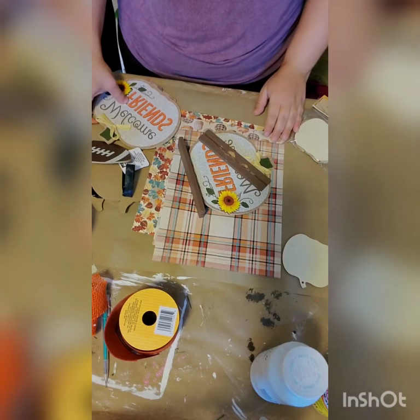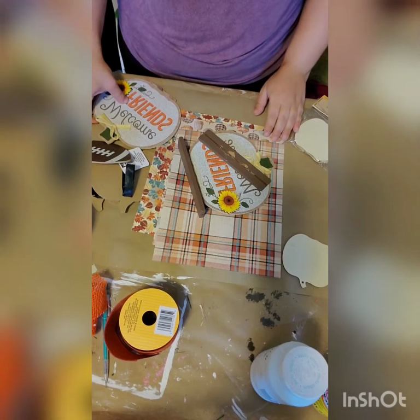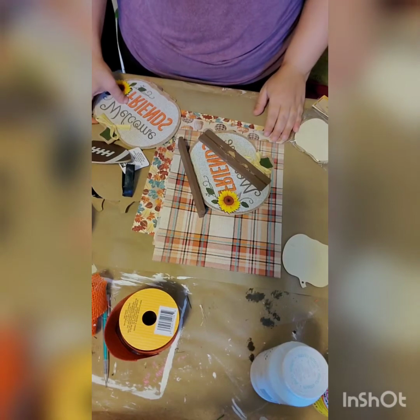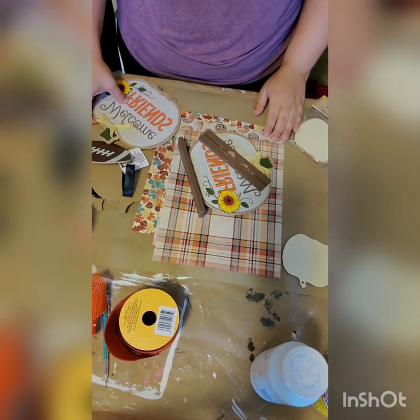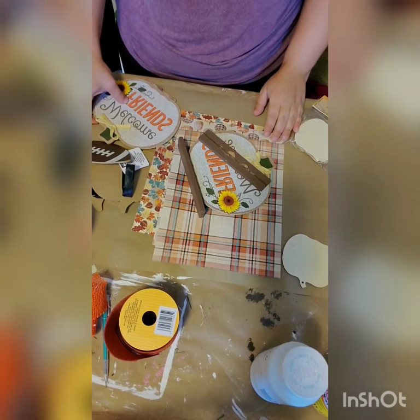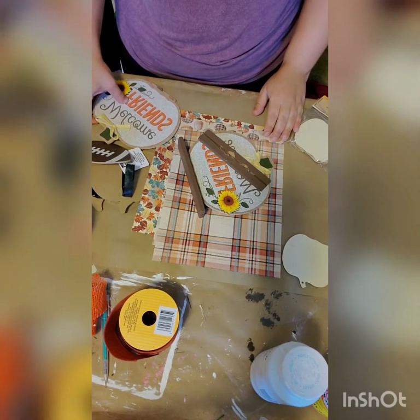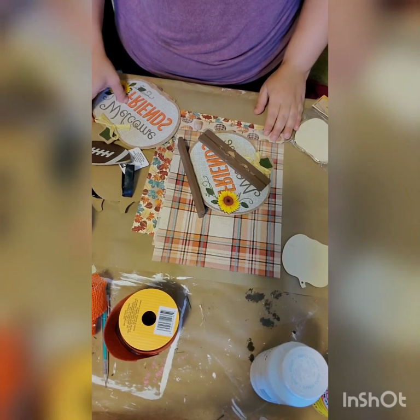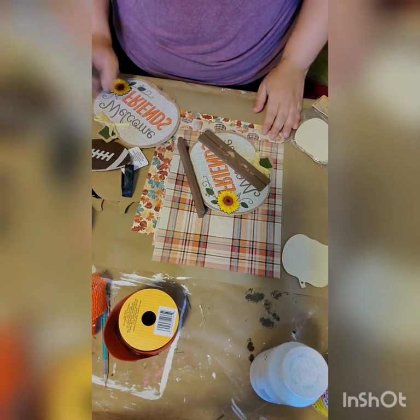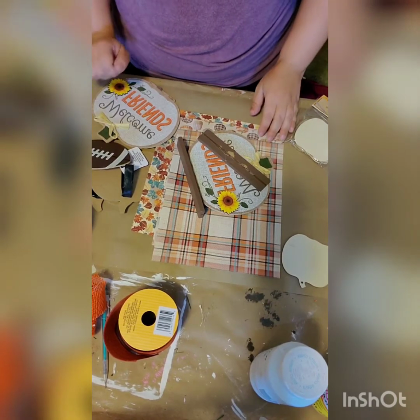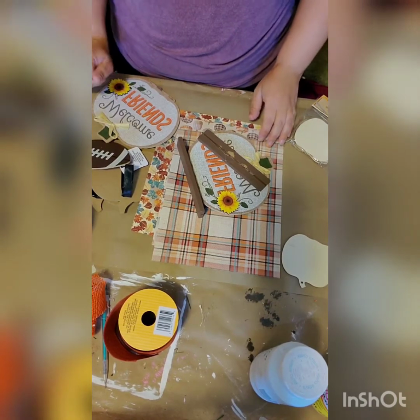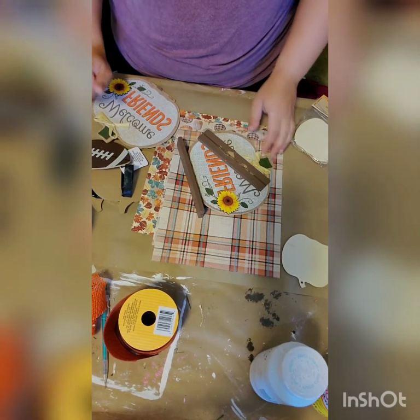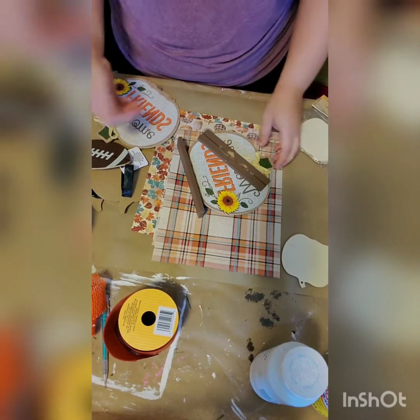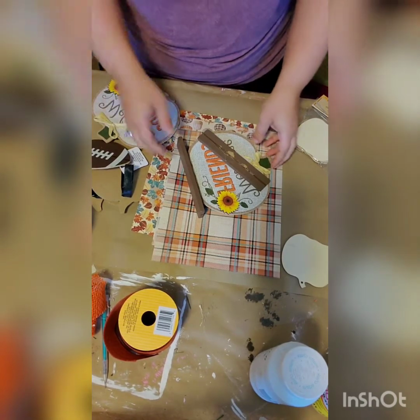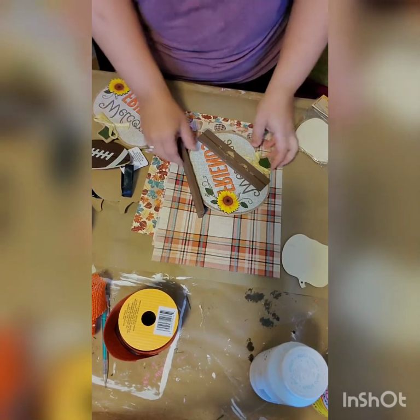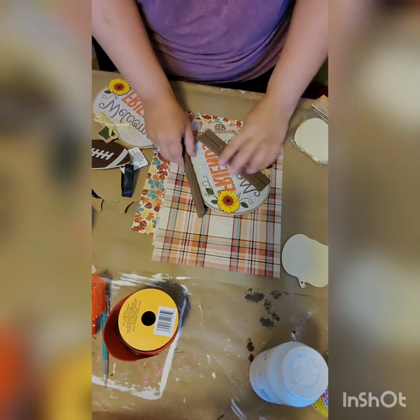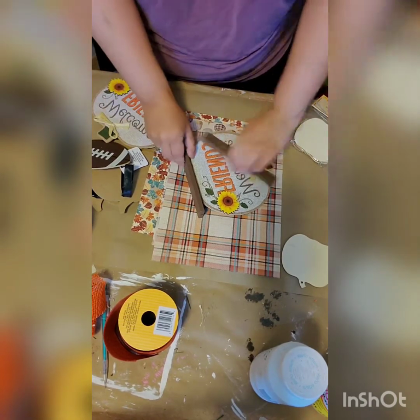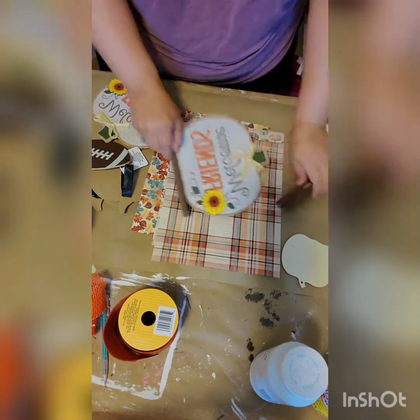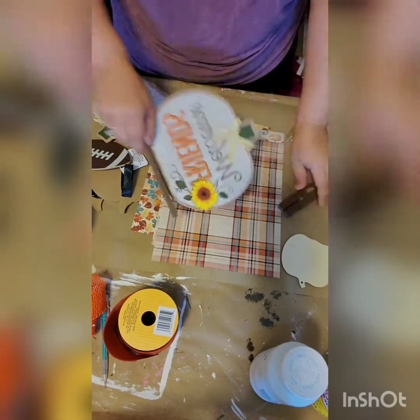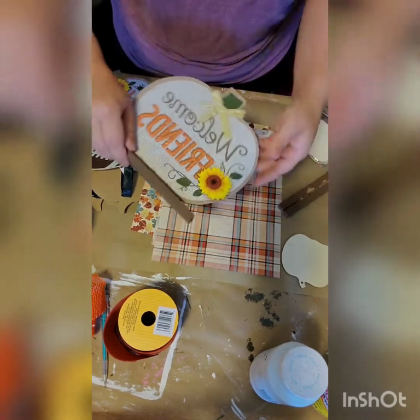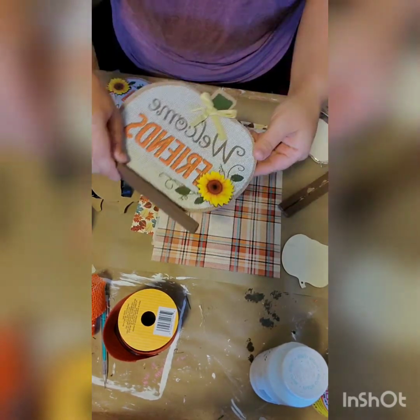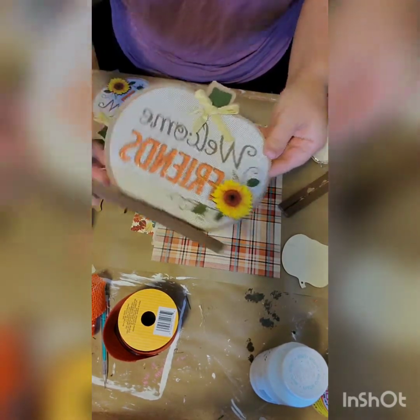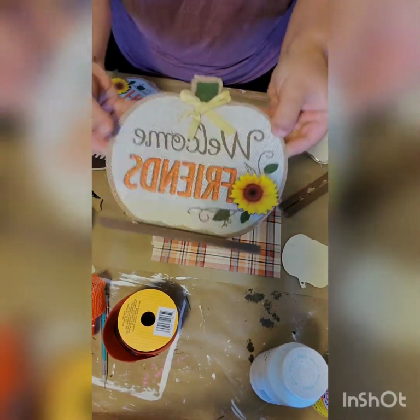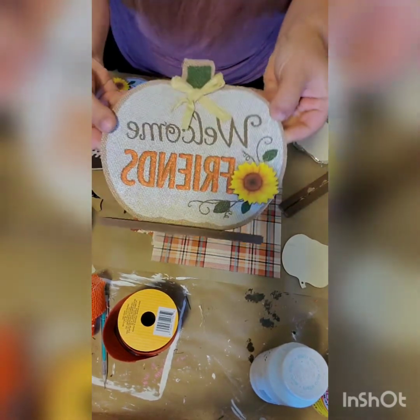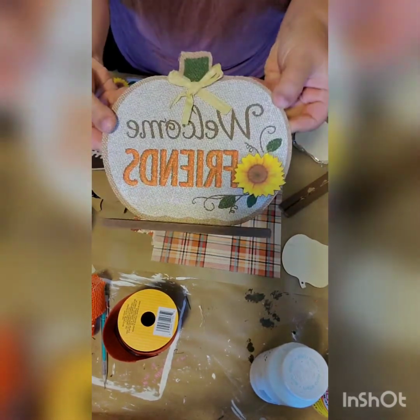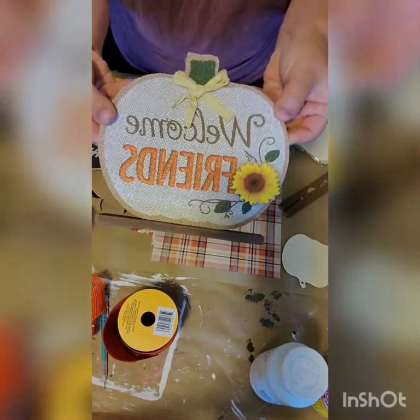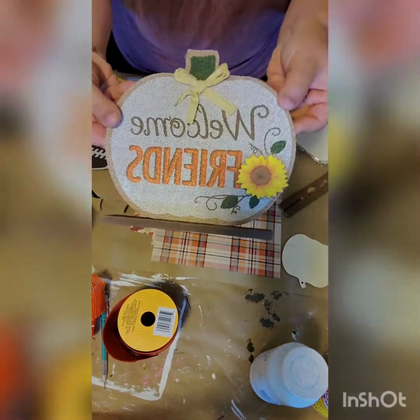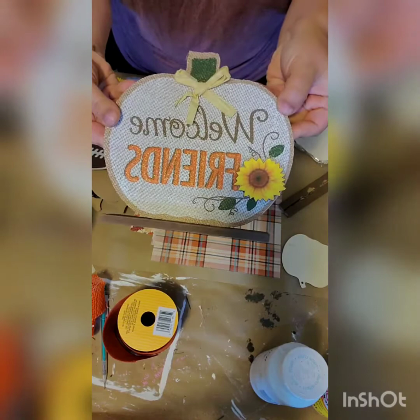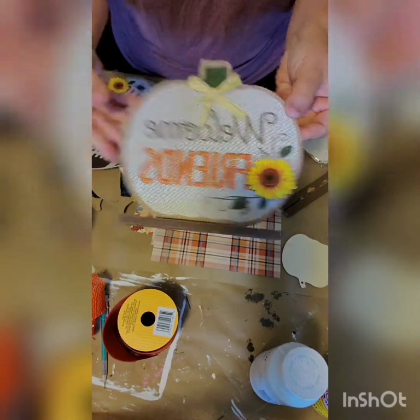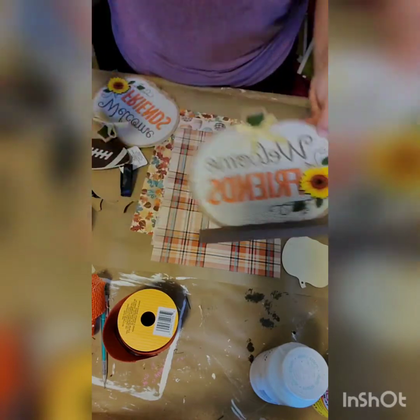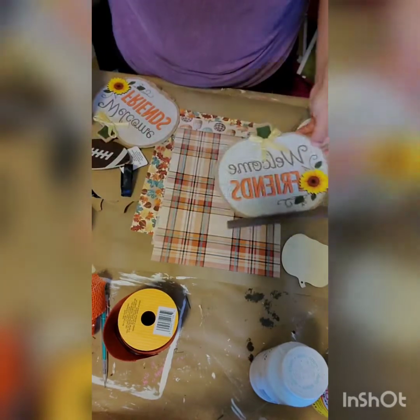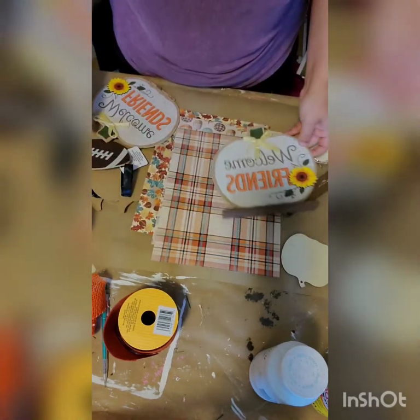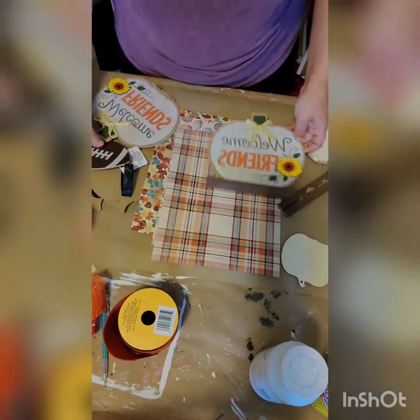Hi everyone! Thank you for watching Crafts with Ash. Today we're going to make a really cute pumpkin sign using Dollar Tree items.